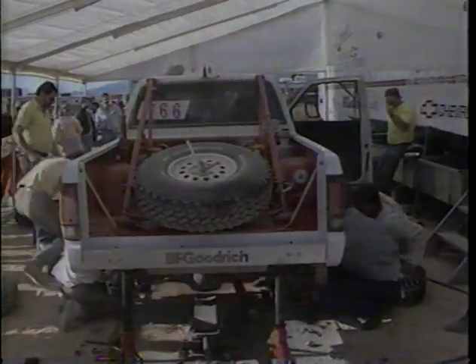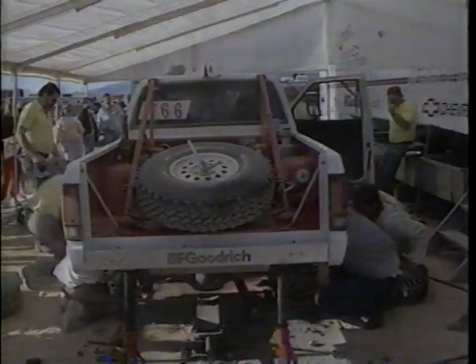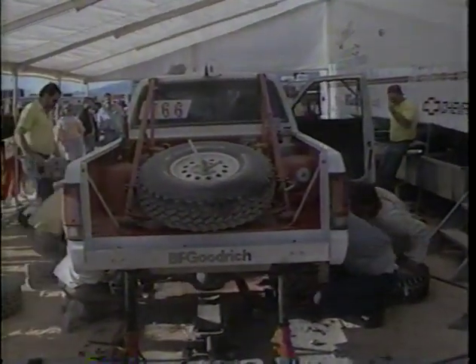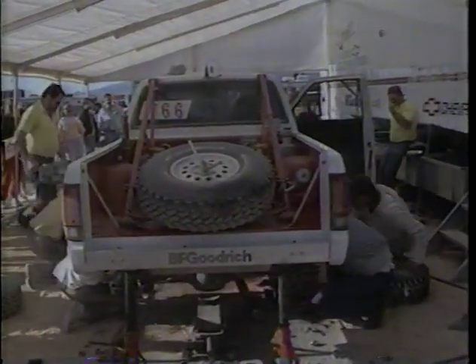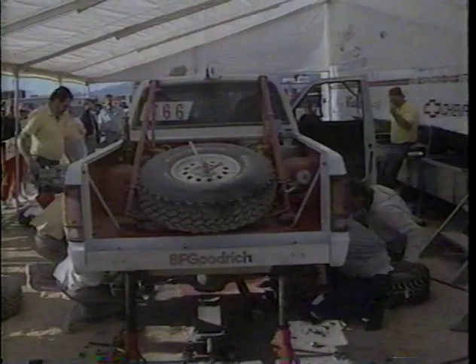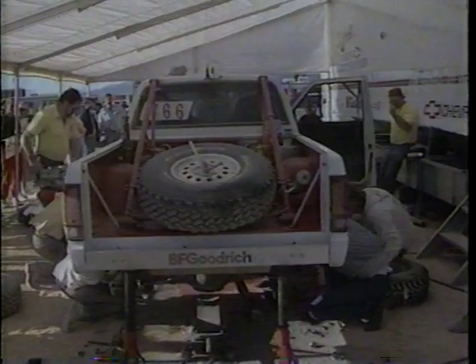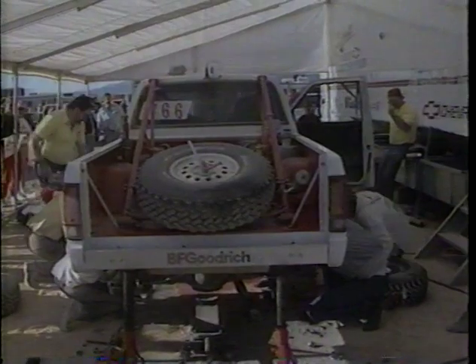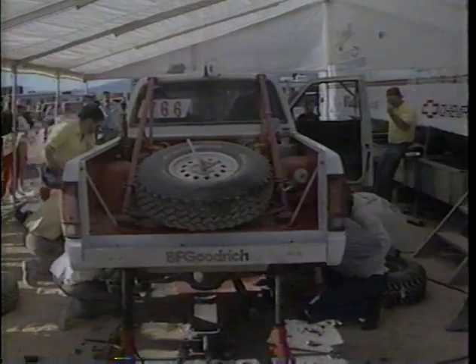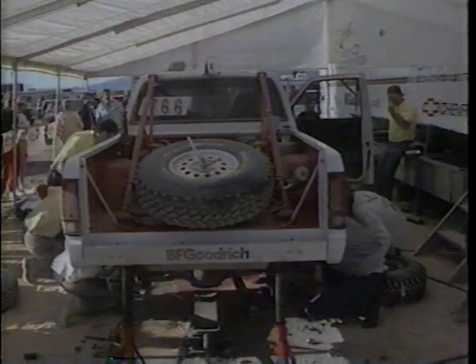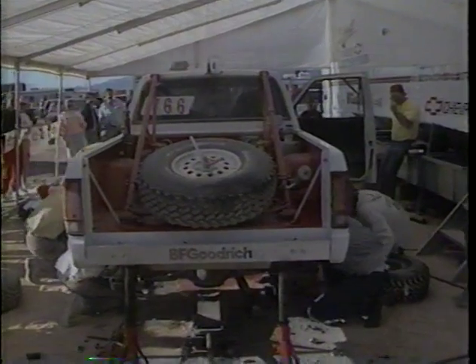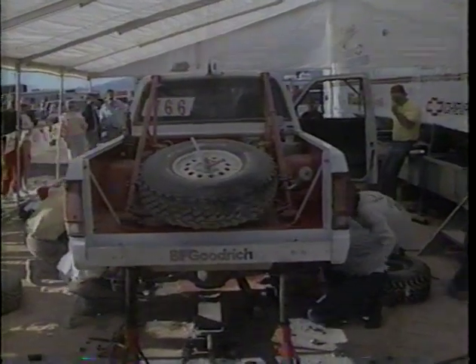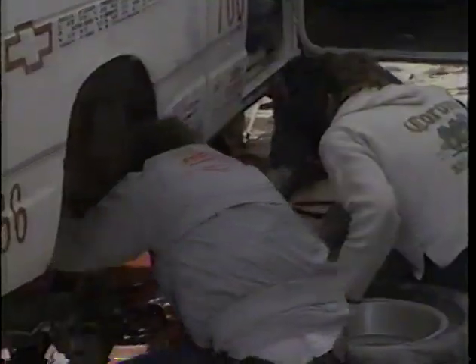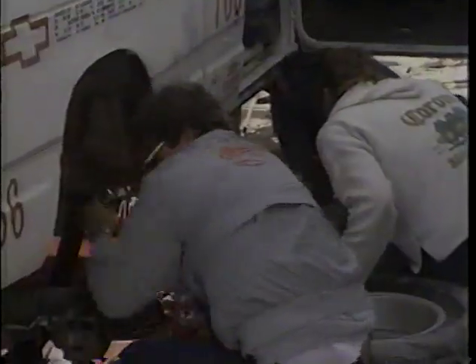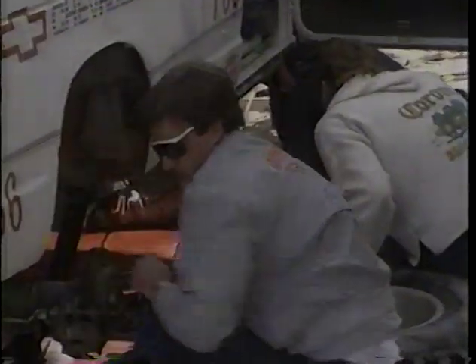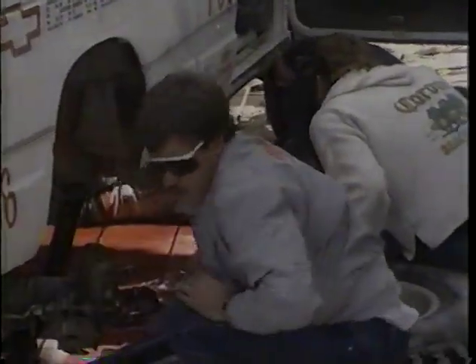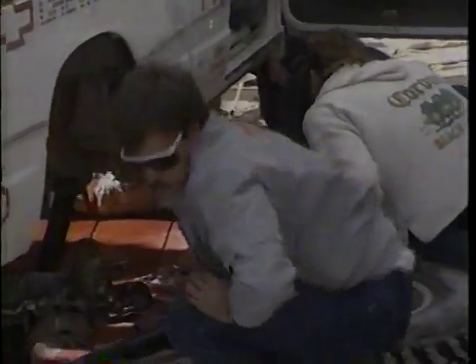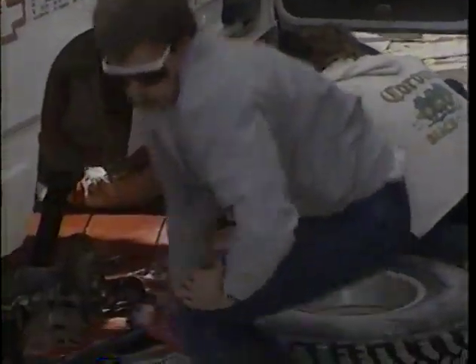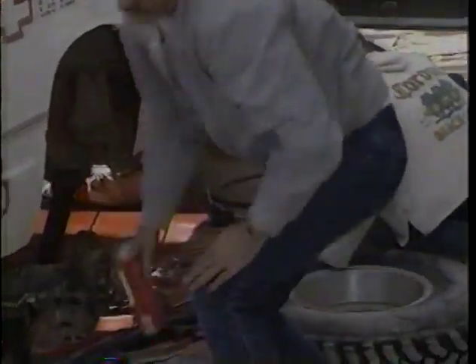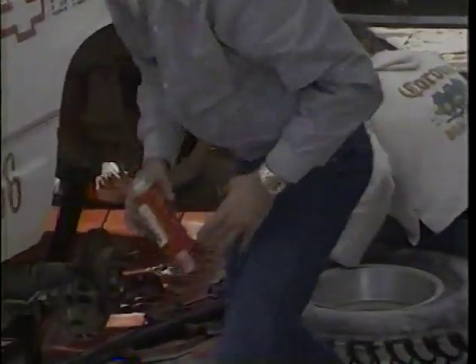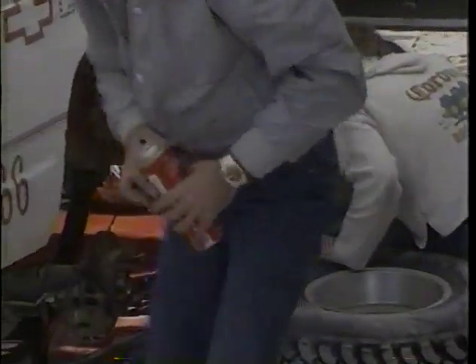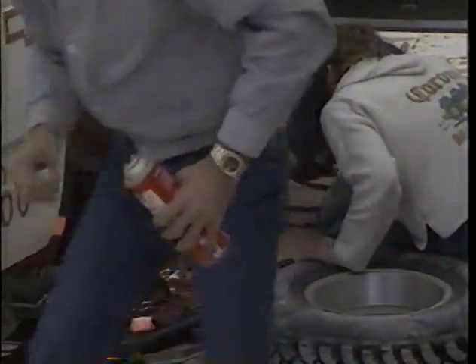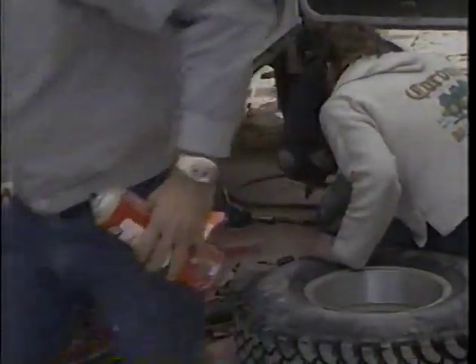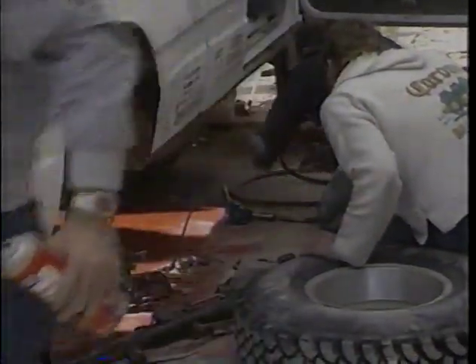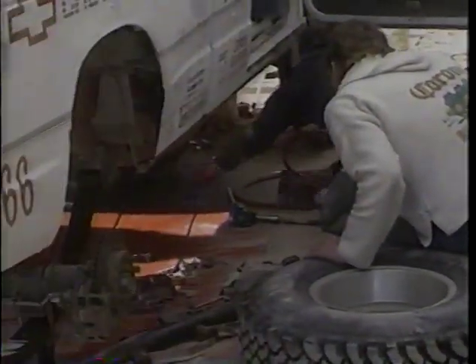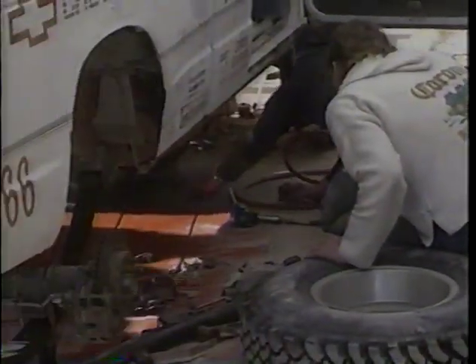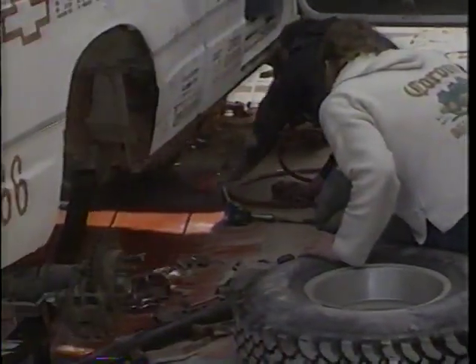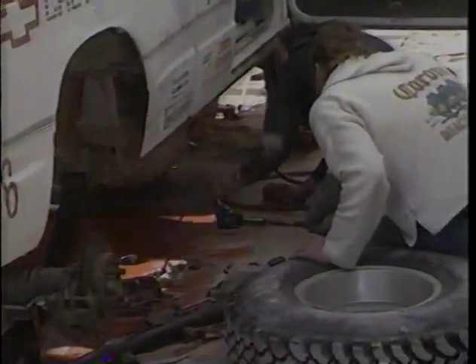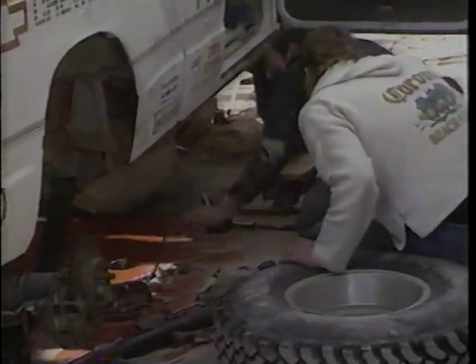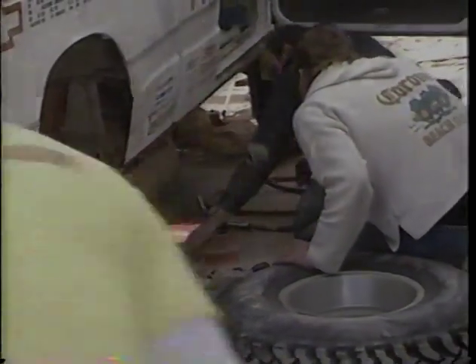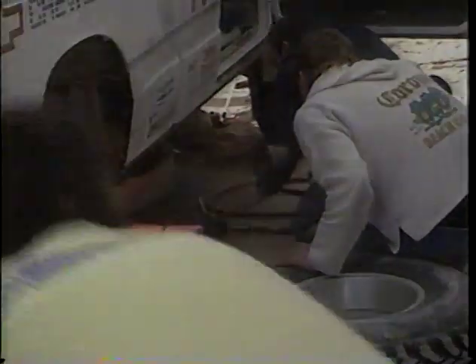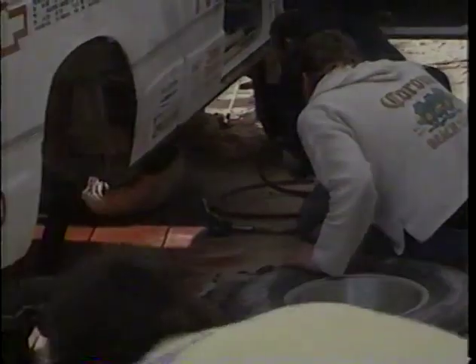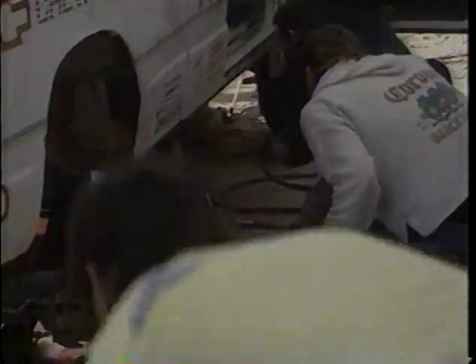The Chevrolet of Jerry McDonald, who is in second in the four-wheel drive mini class, is under repairs. Let's talk to Jerry McDonald.